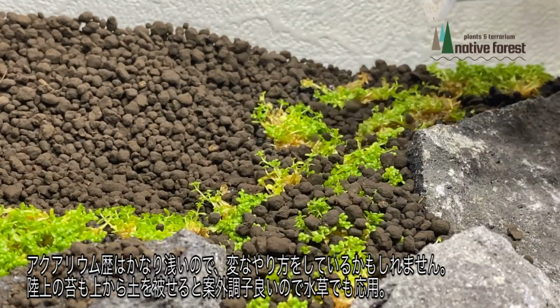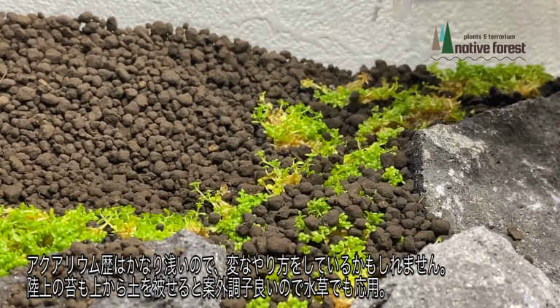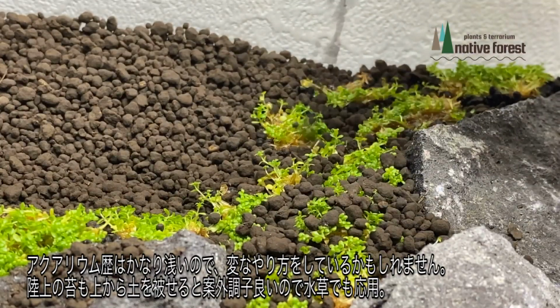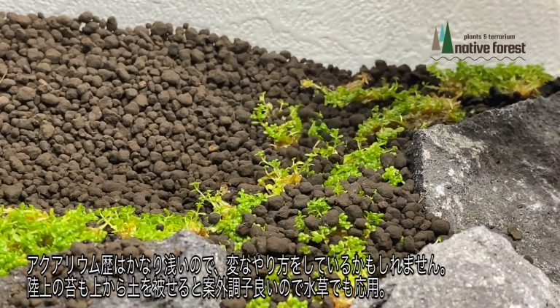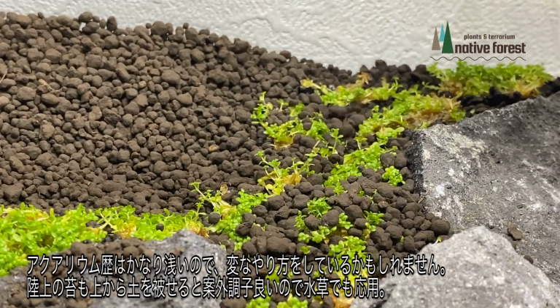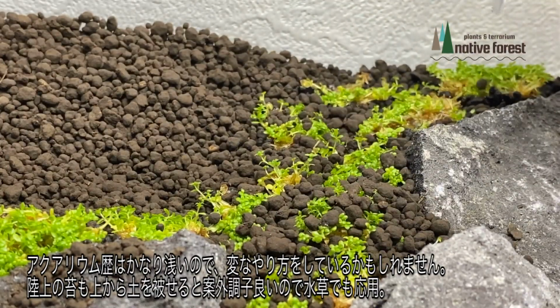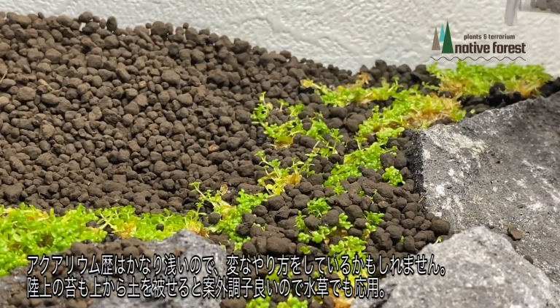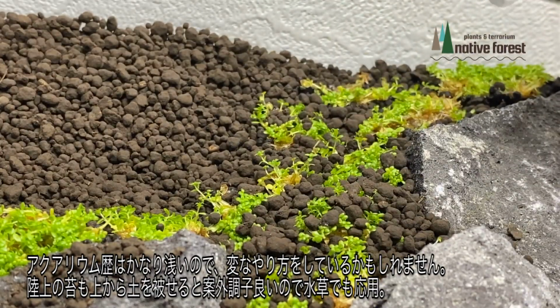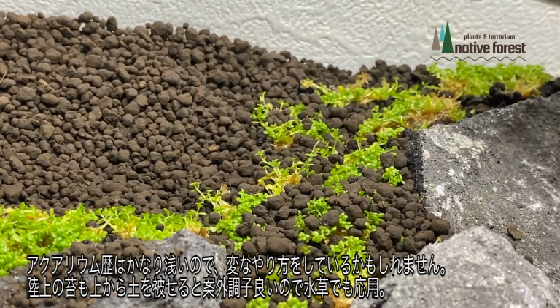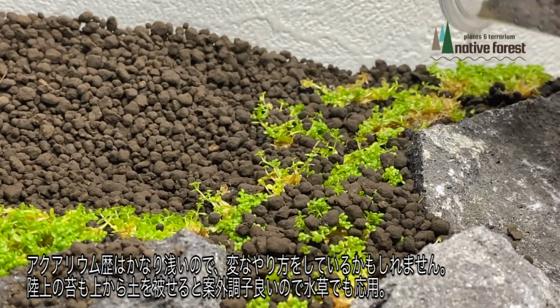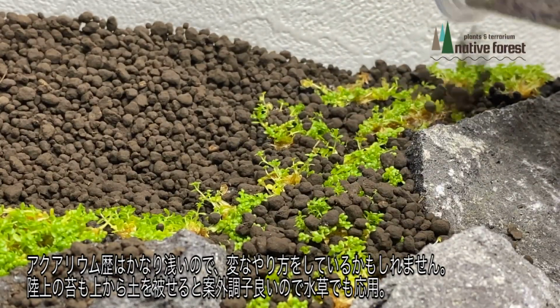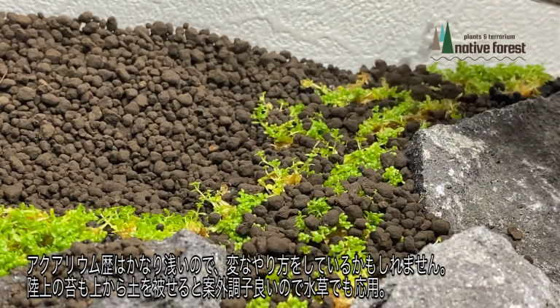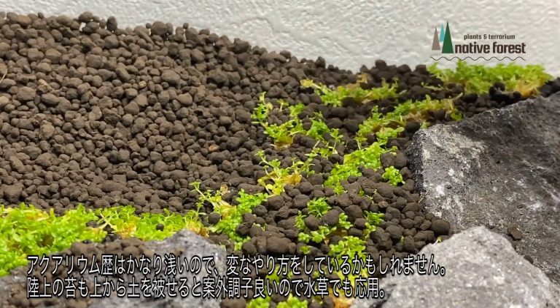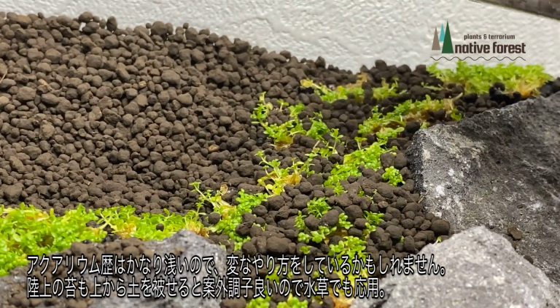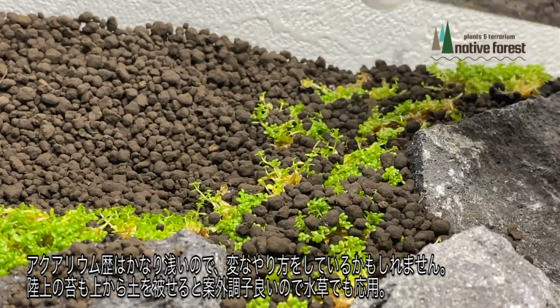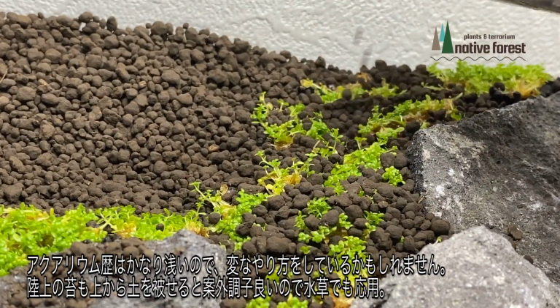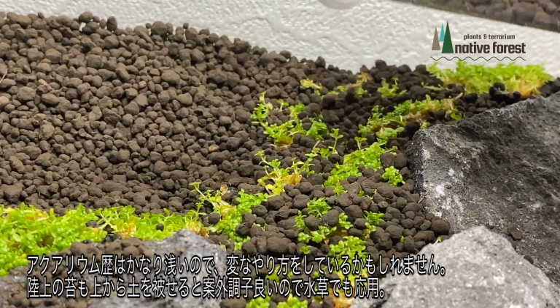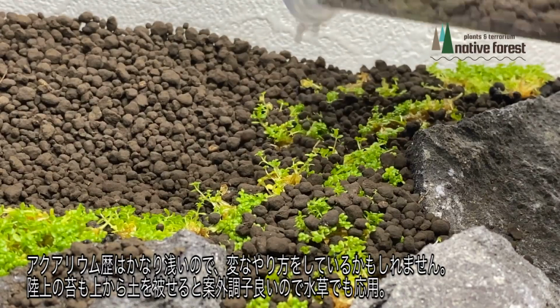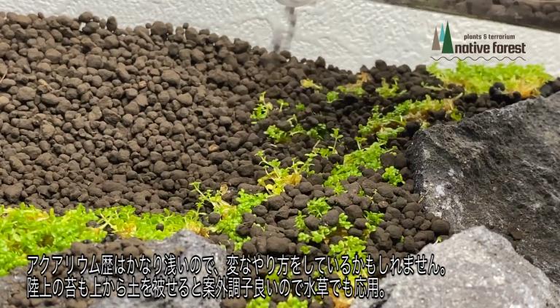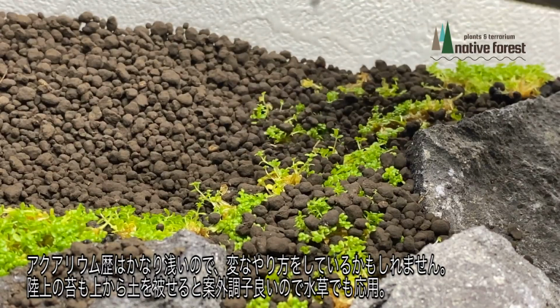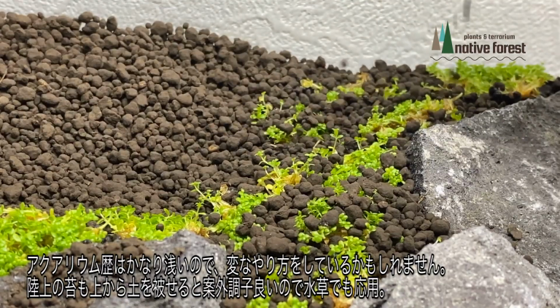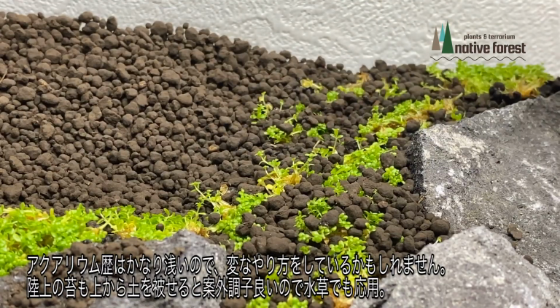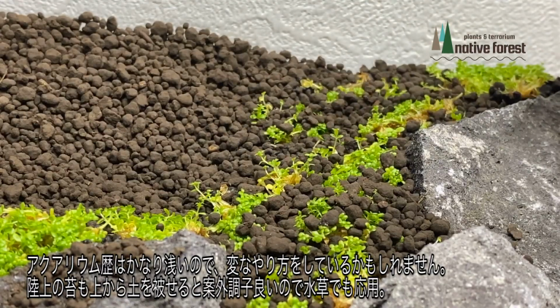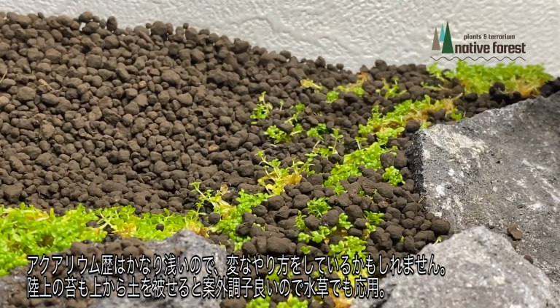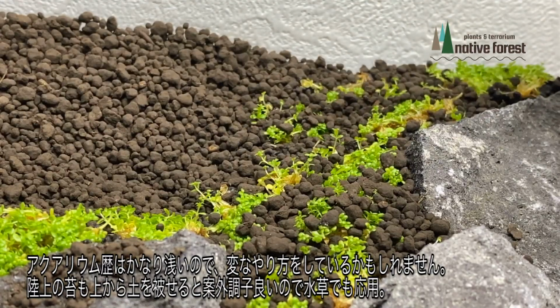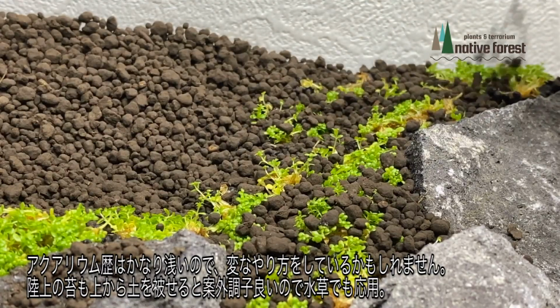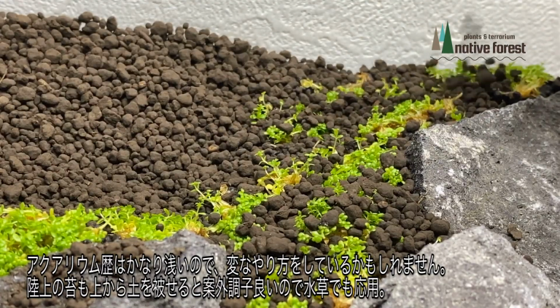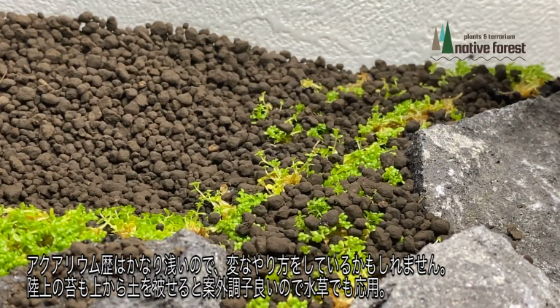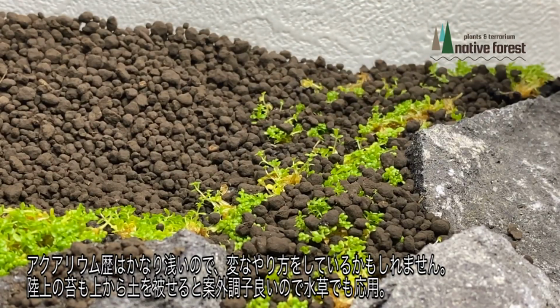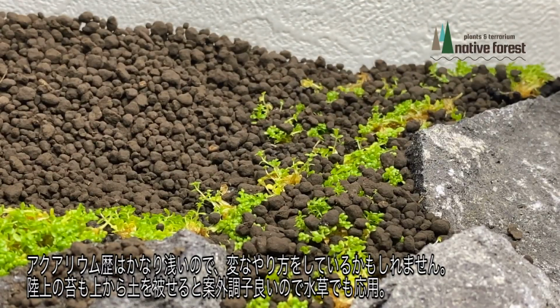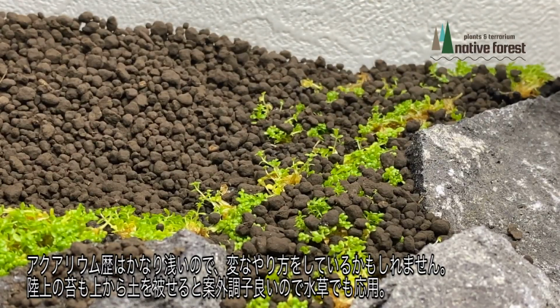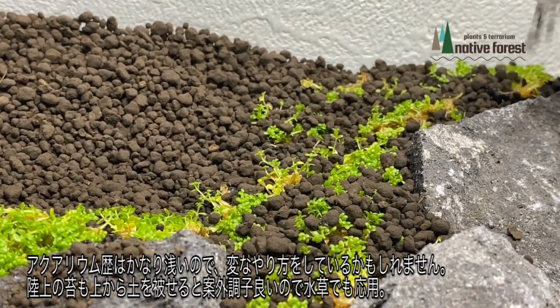植え方が合っているかな。少しずつちぎってまず置いていくという形をとっています。この状態で置いただけだと、まだ根付いていないので、注水したときに浮いてくると思います。そのときの重りということで、ソイルを上からかぶせていきたいと思います。こうすることで、根っこもしっかりソイルに埋まって、成長してくれるのかなと思います。